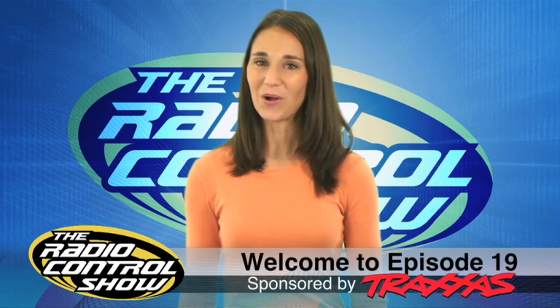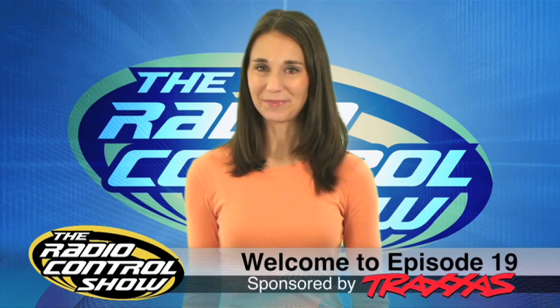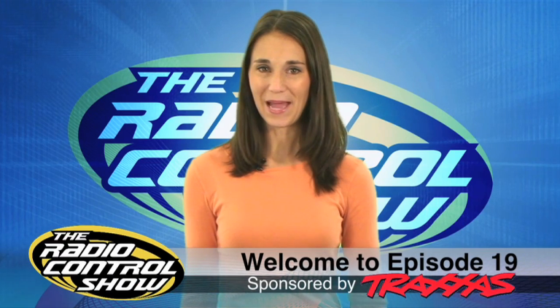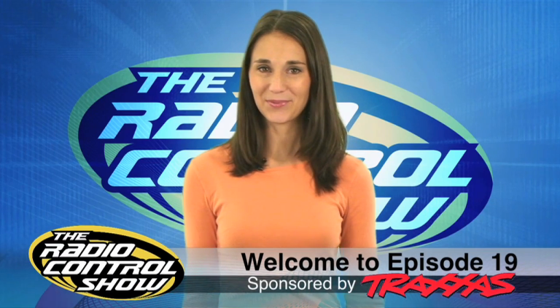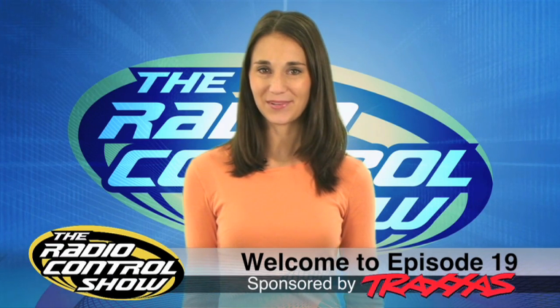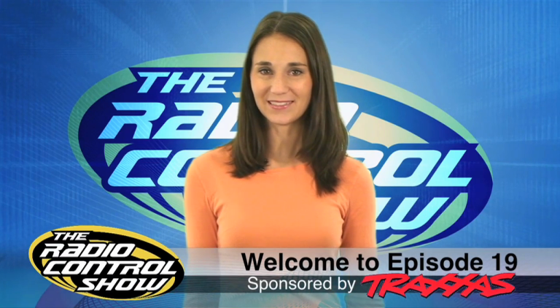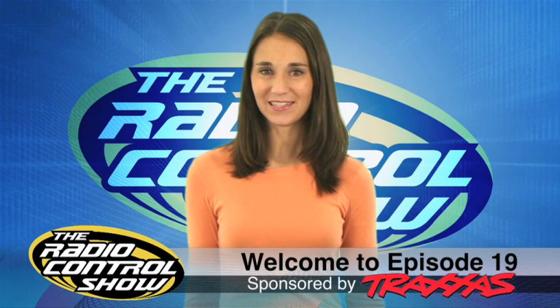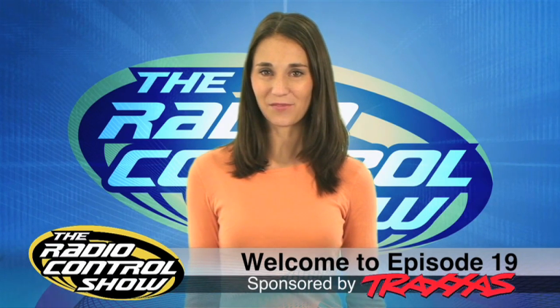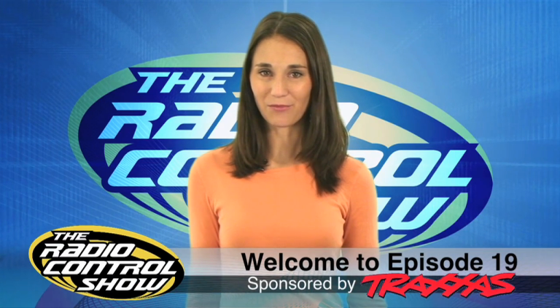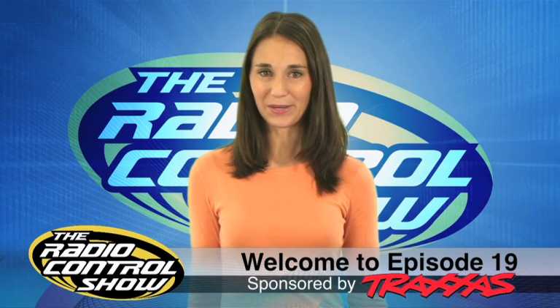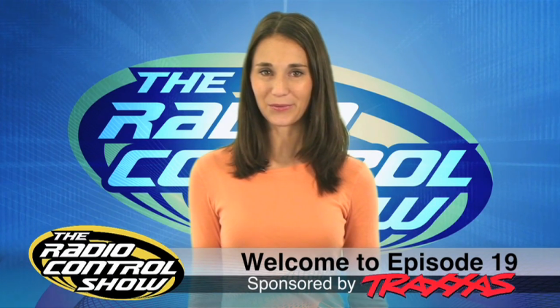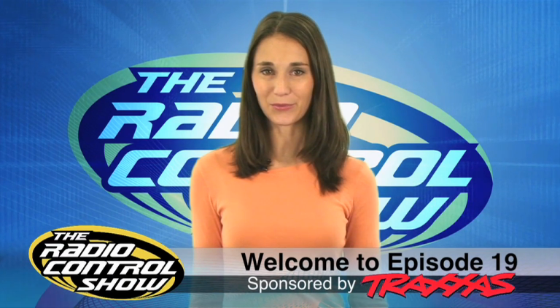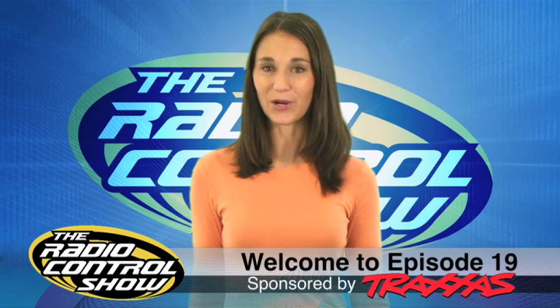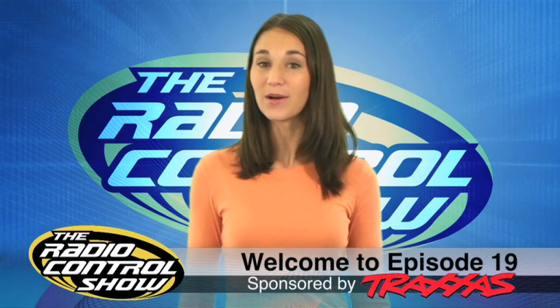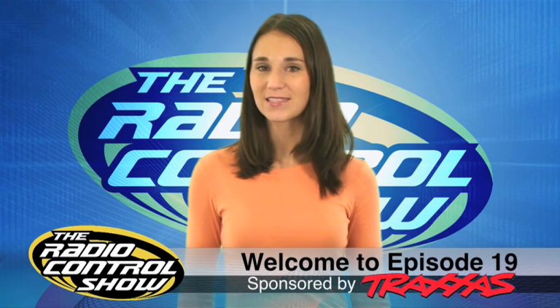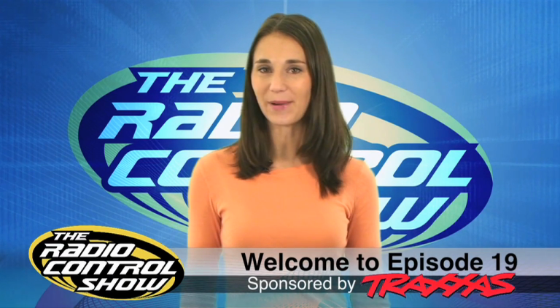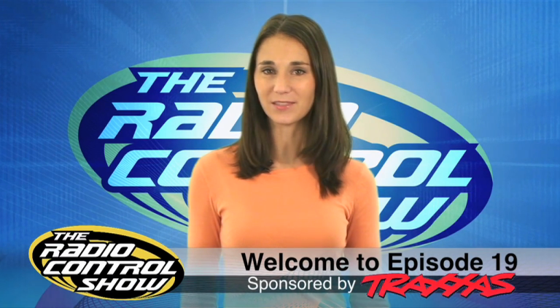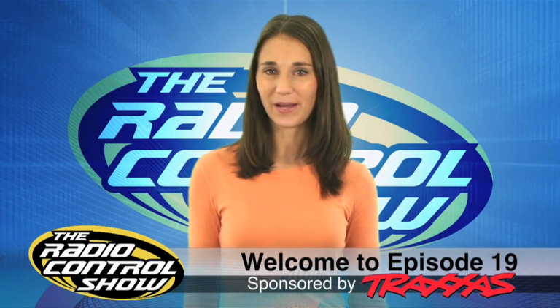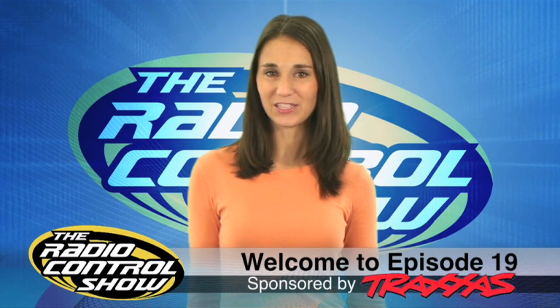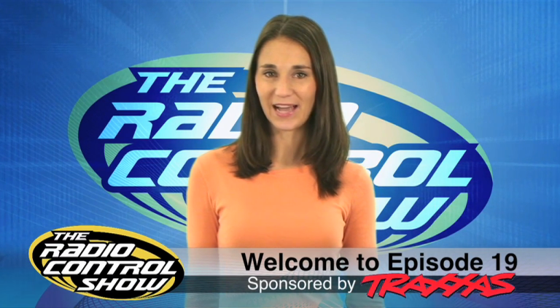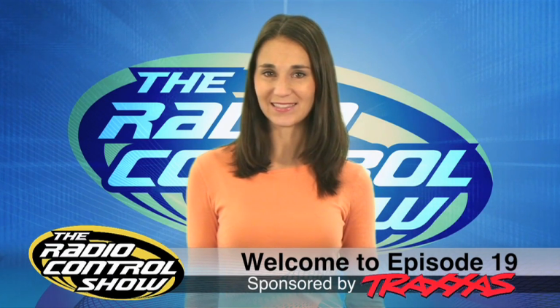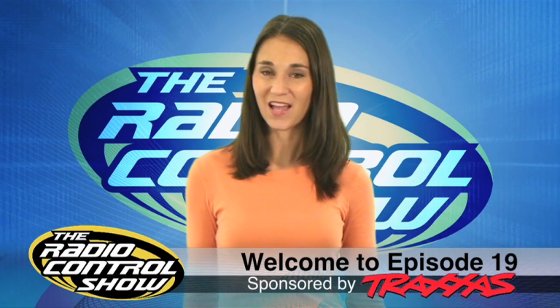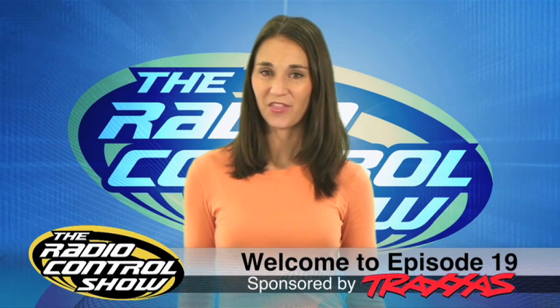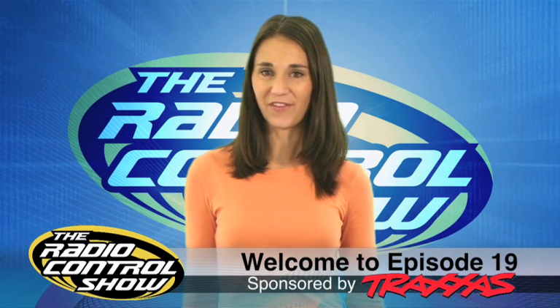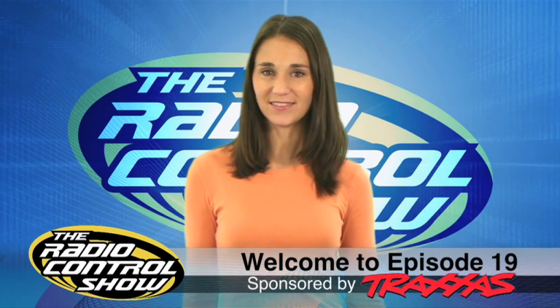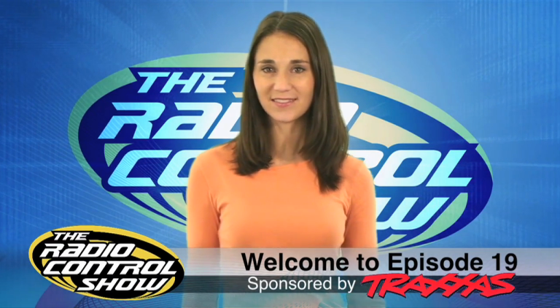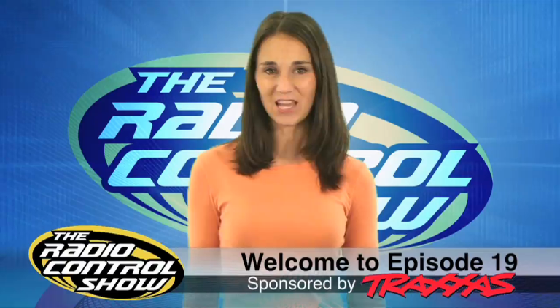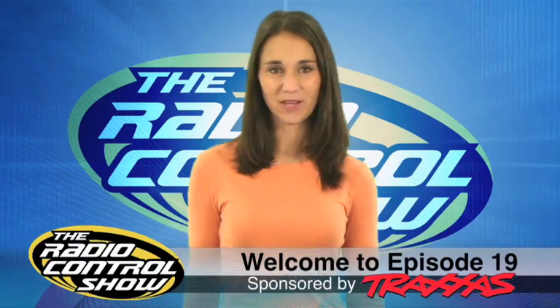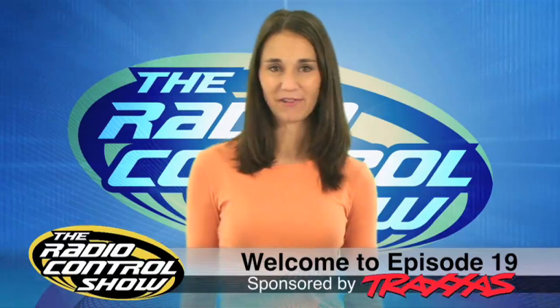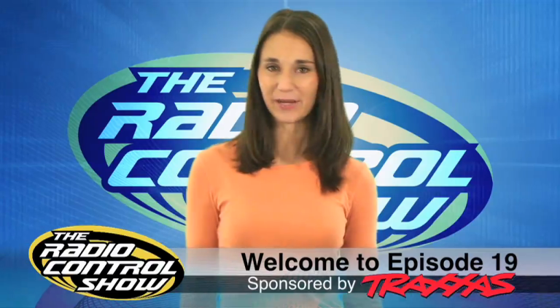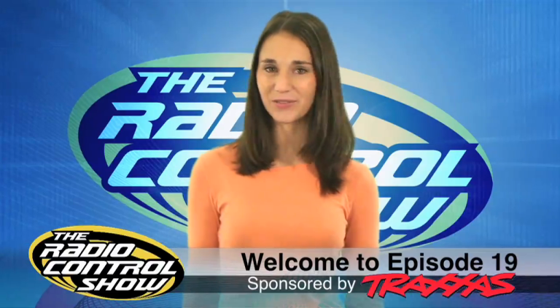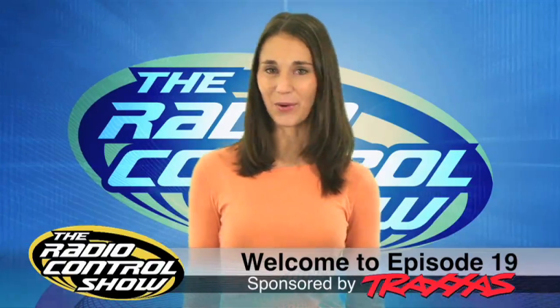Welcome to Episode 19 of the Radio Control Show, sponsored by Traxxas, the fastest name in radio control.